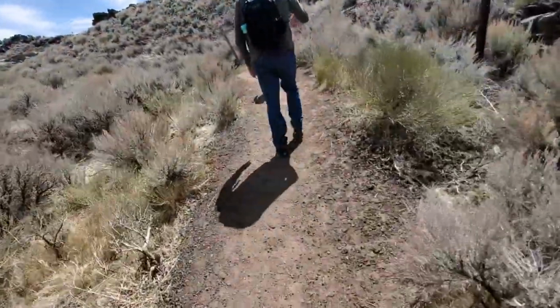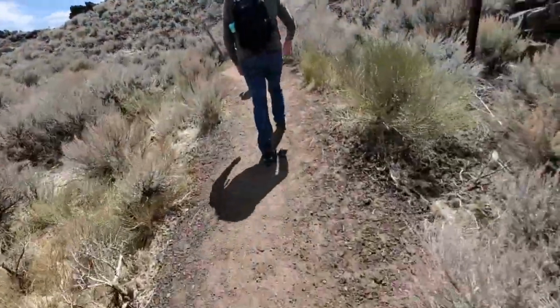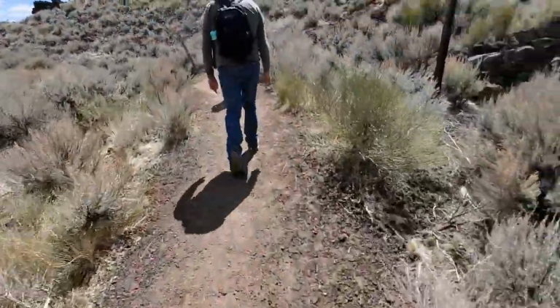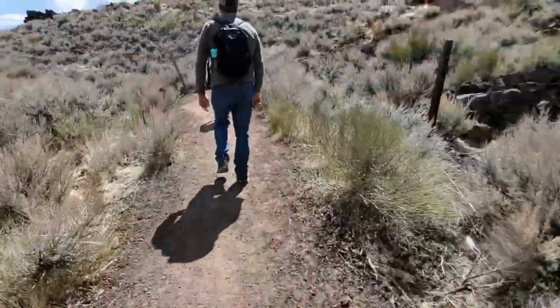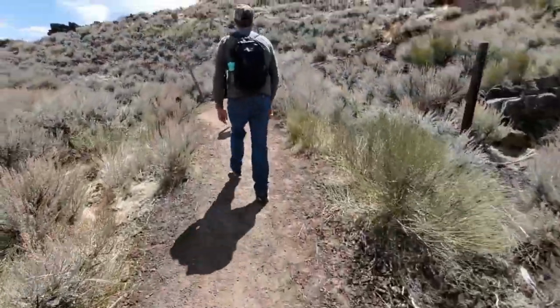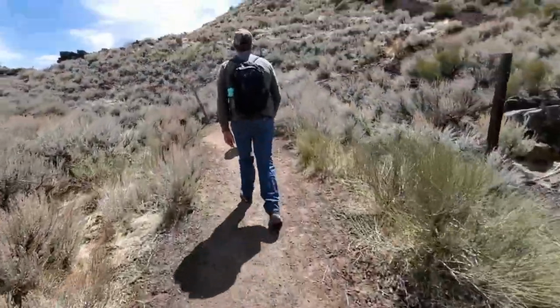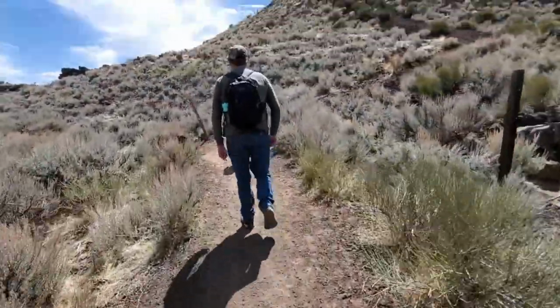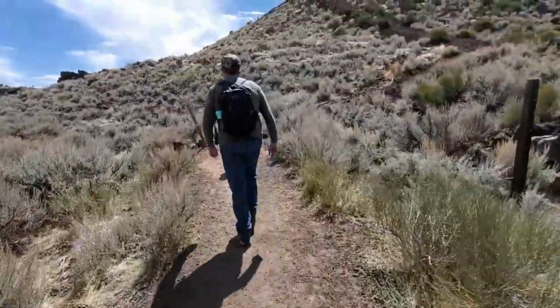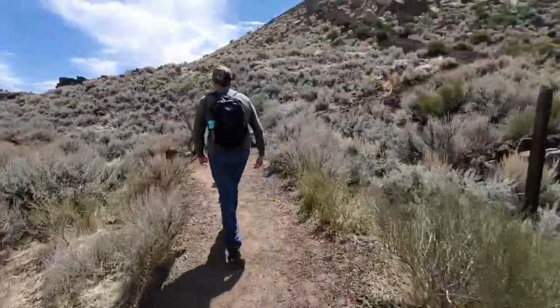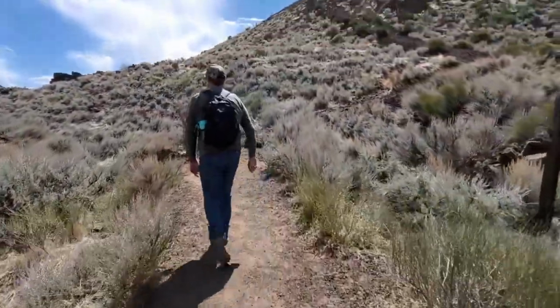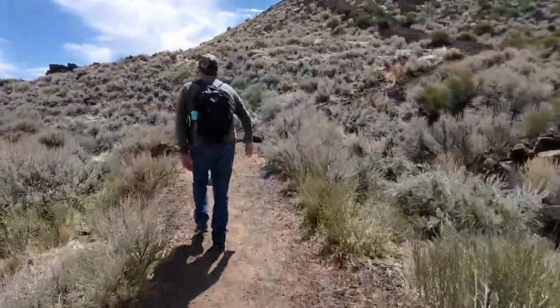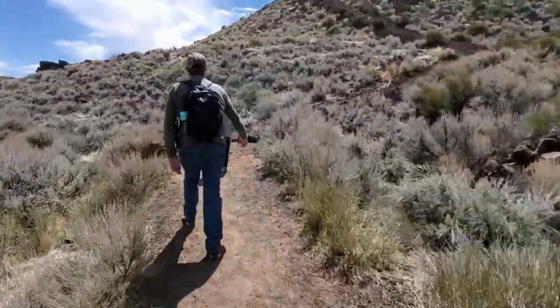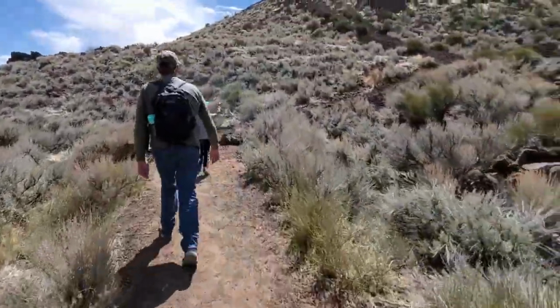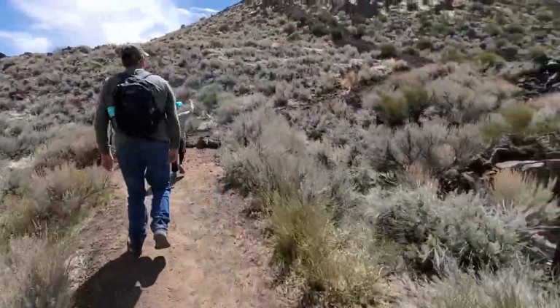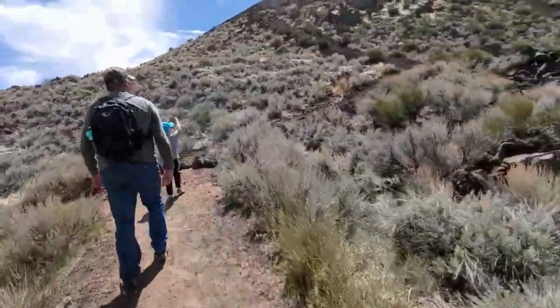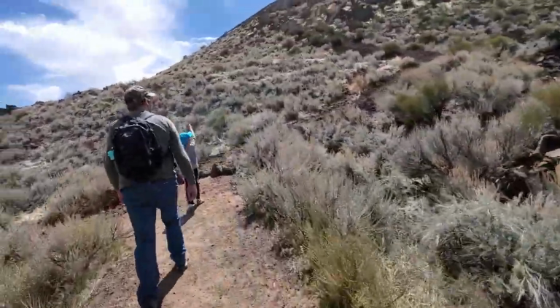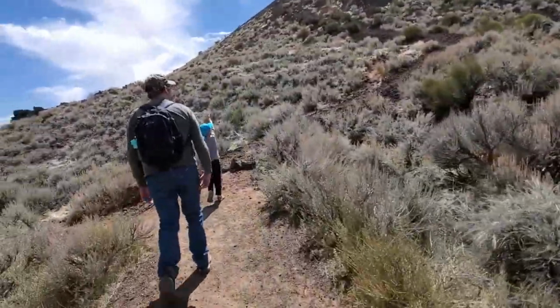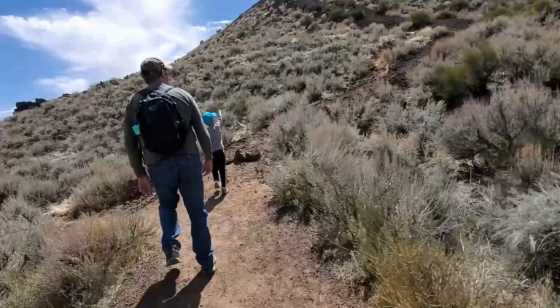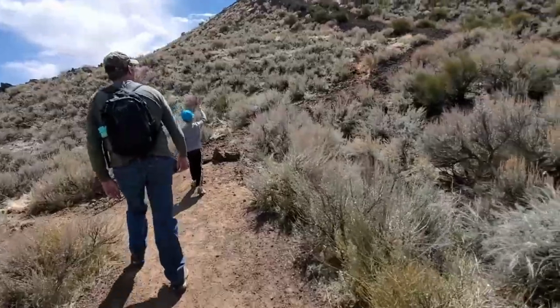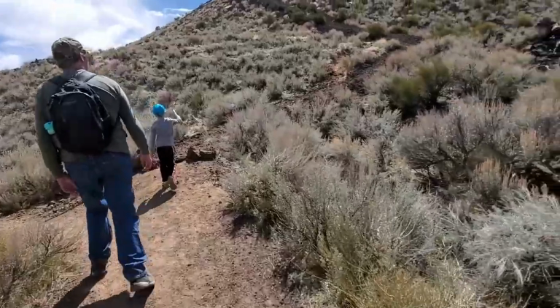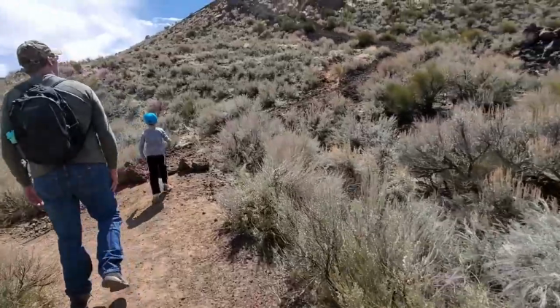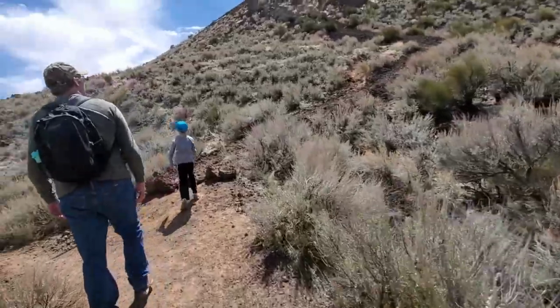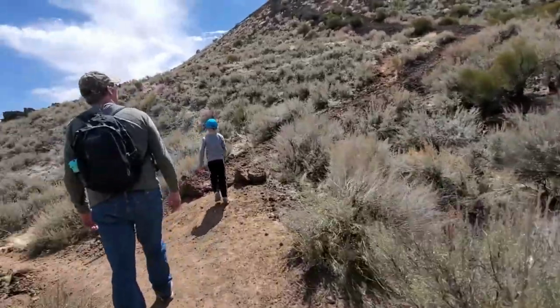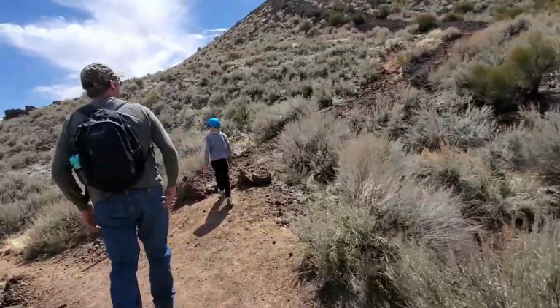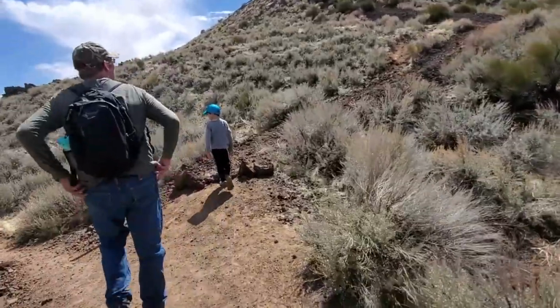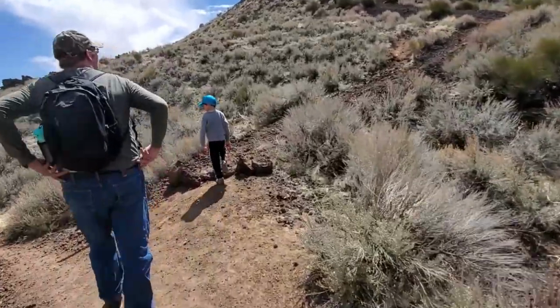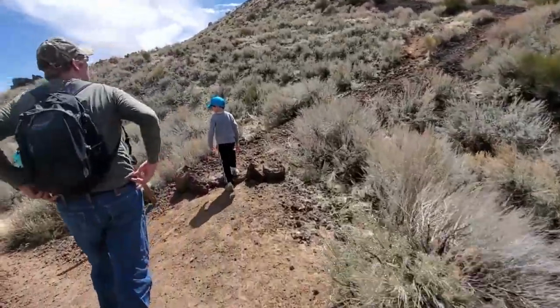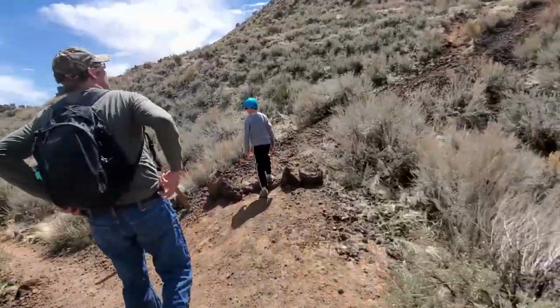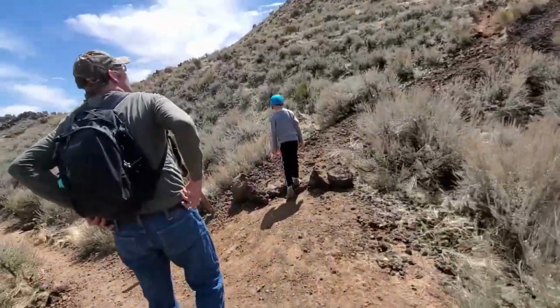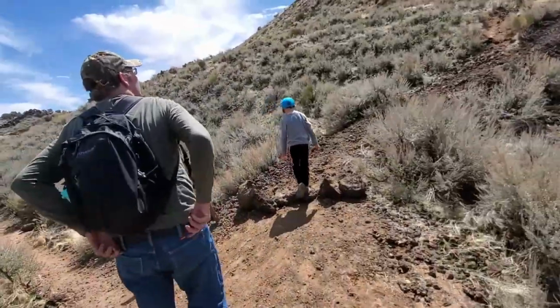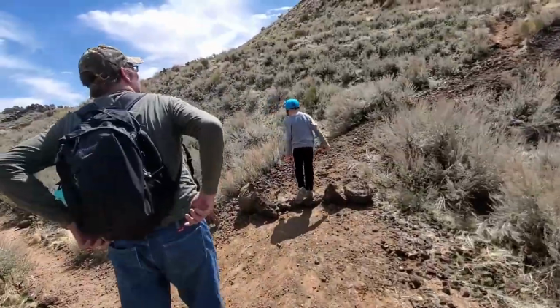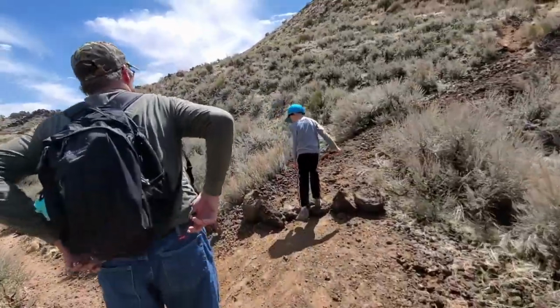The Cinder Cone Trail is considered a difficult or moderate trail, depending on your abilities.